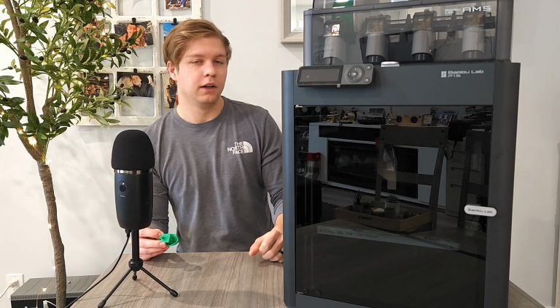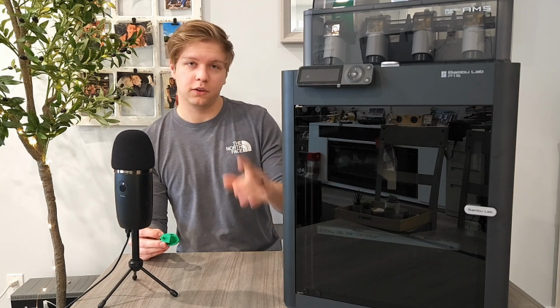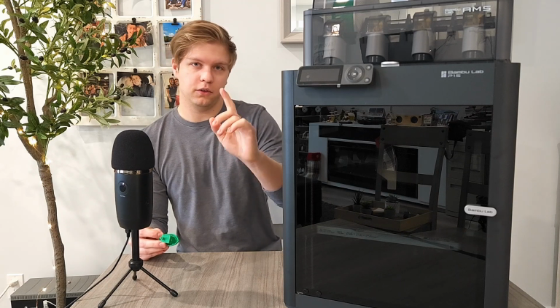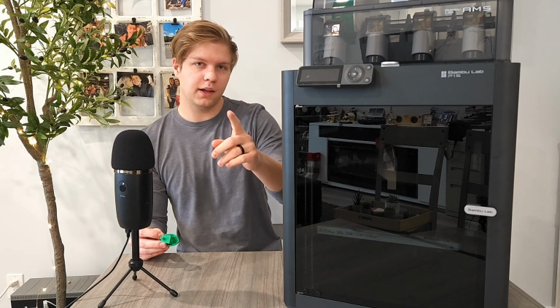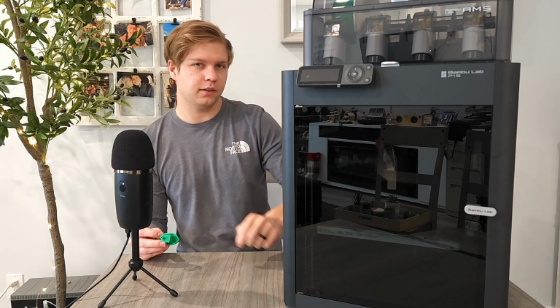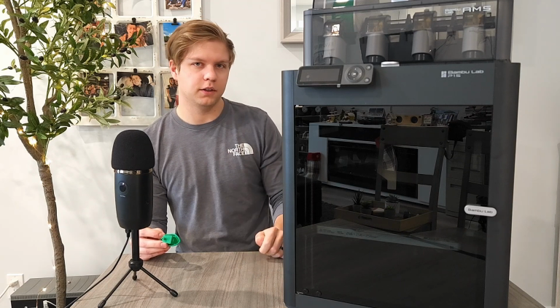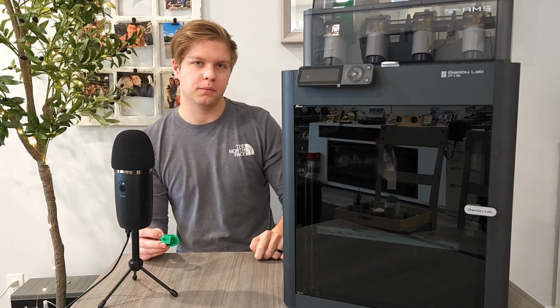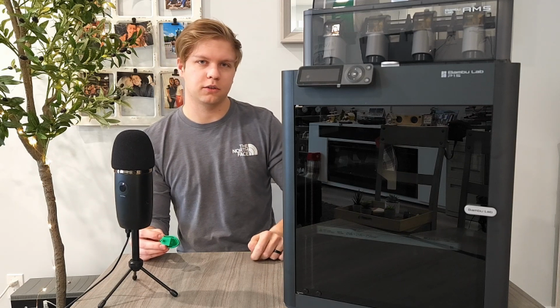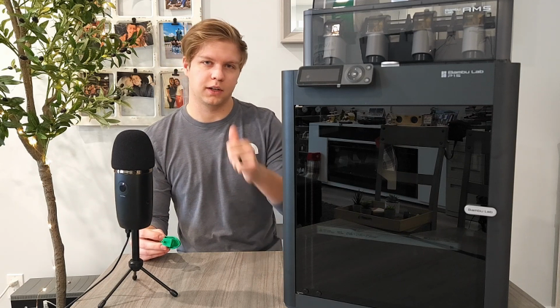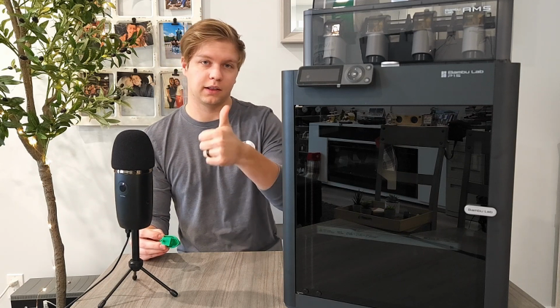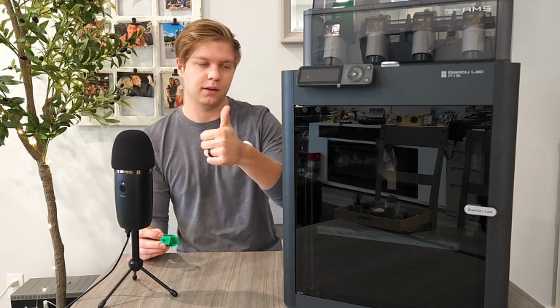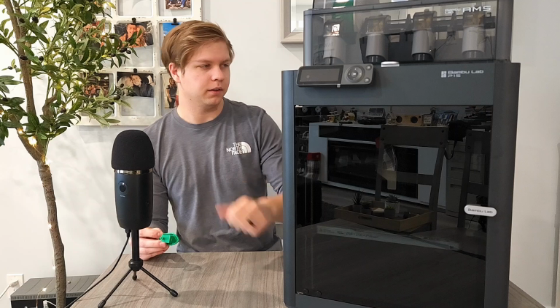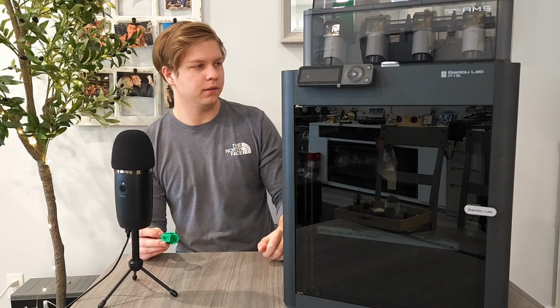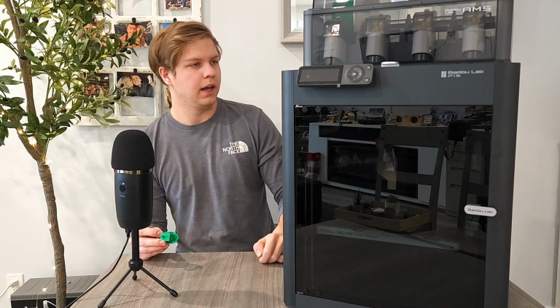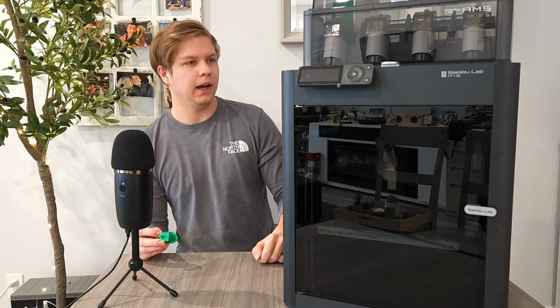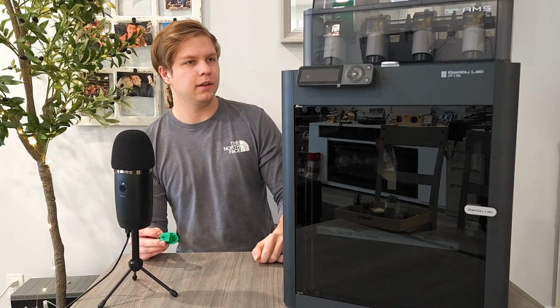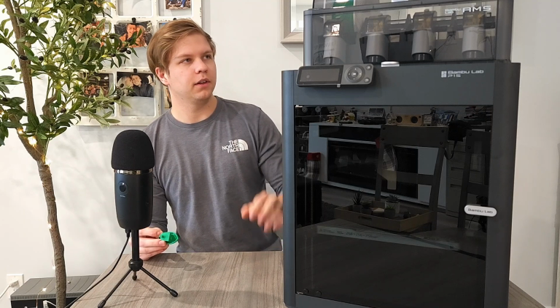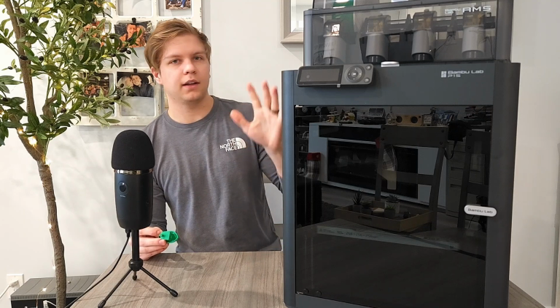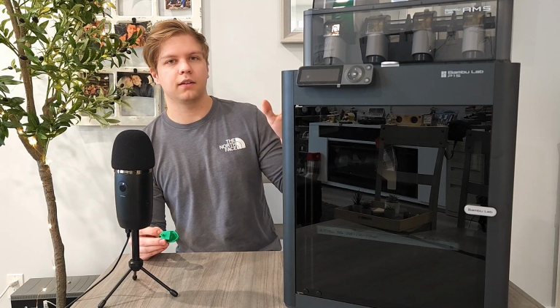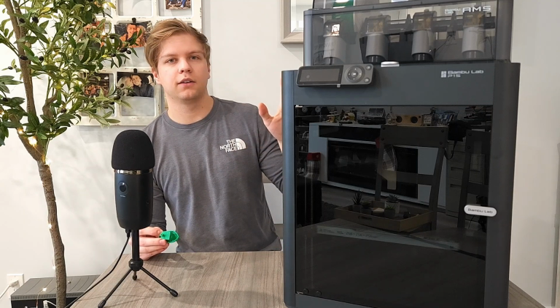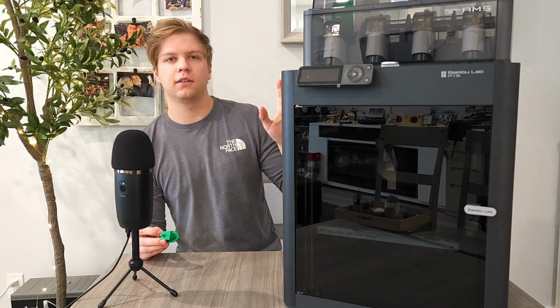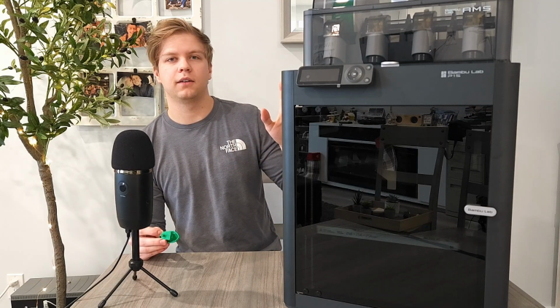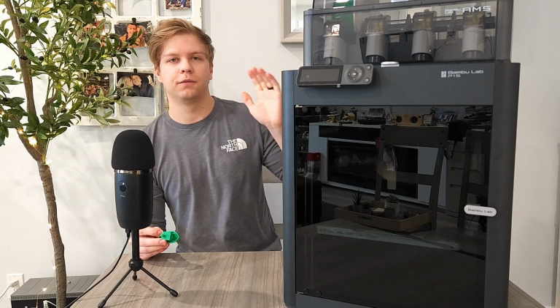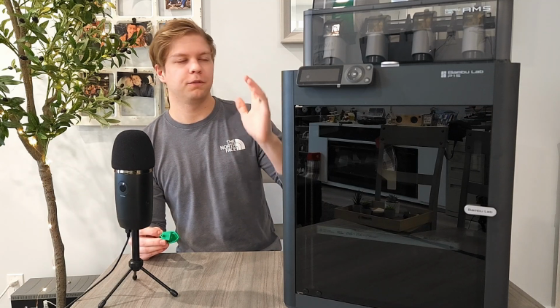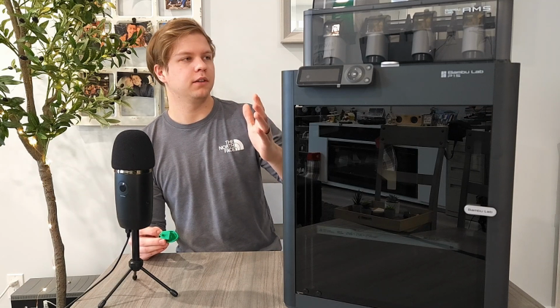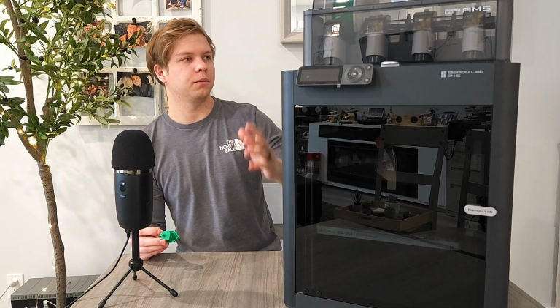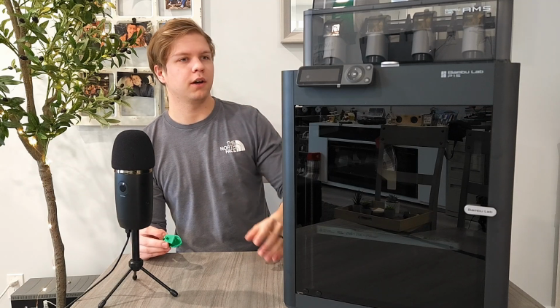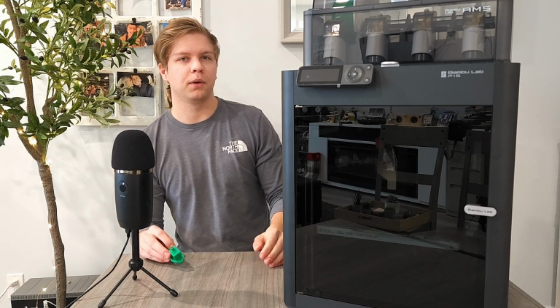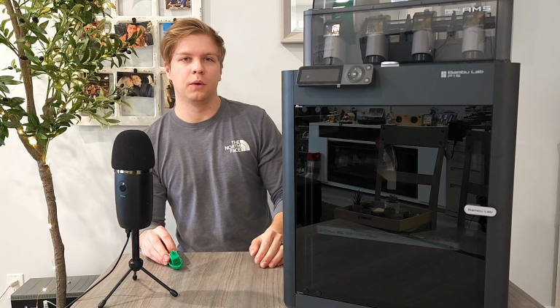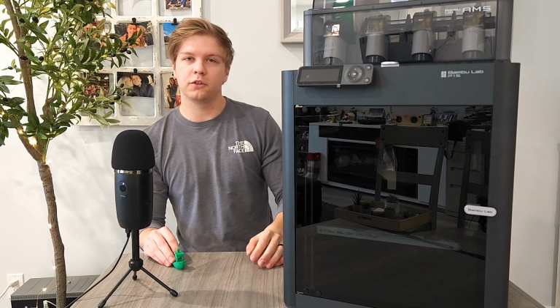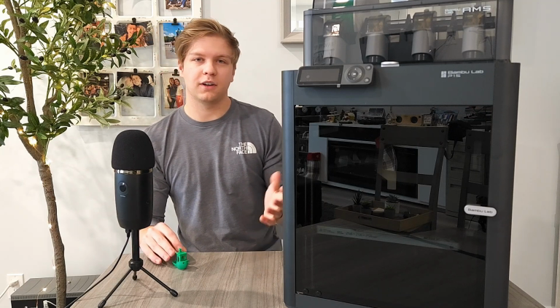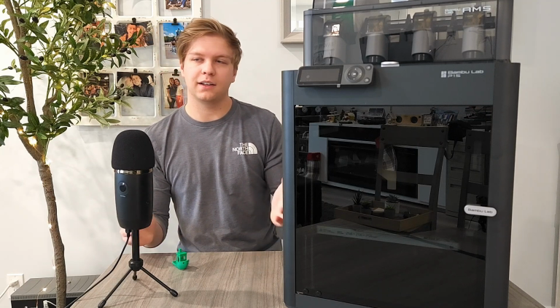So if you like this video, make sure to hit the like button. And if you like this kind of content, feel free to subscribe. Whilst you're at it, why don't you check out some of this other content?